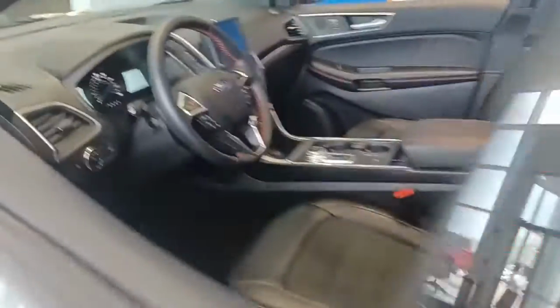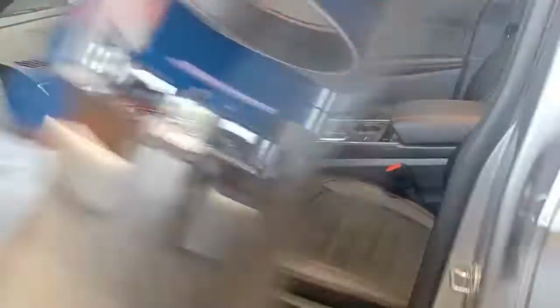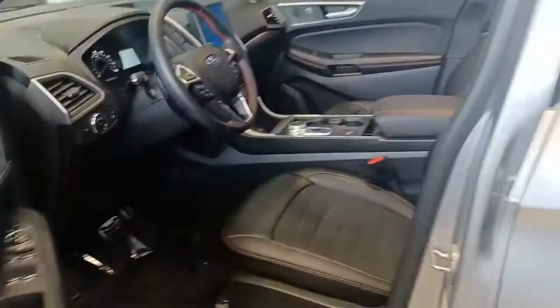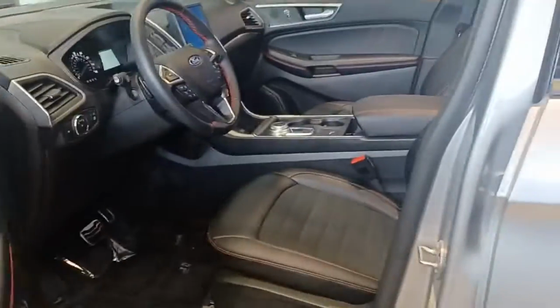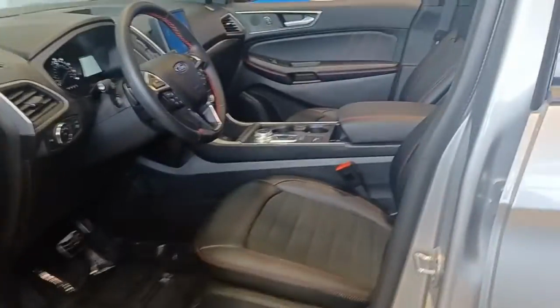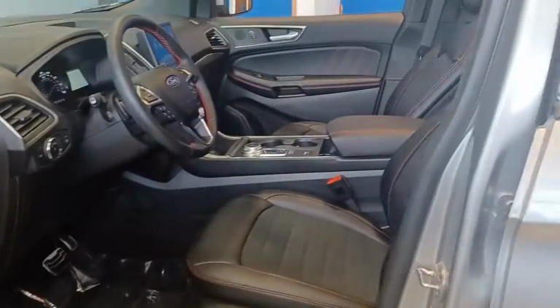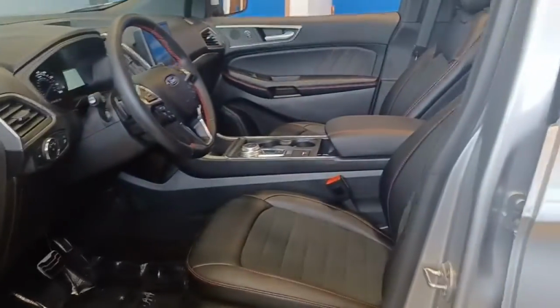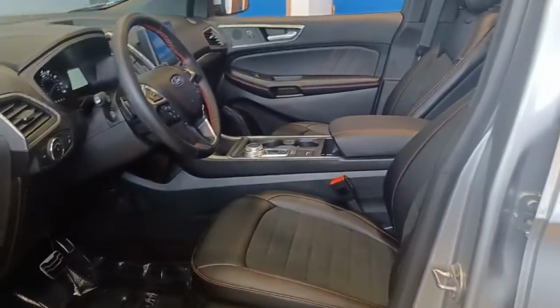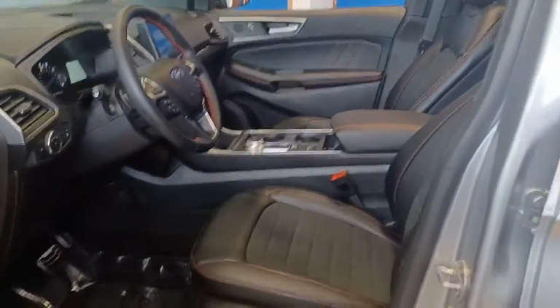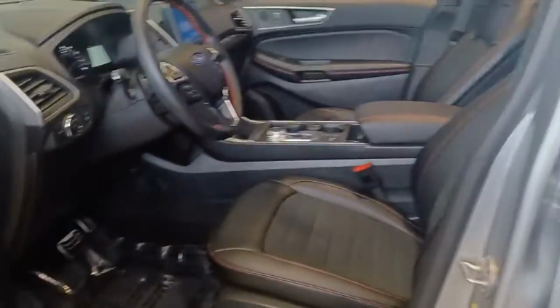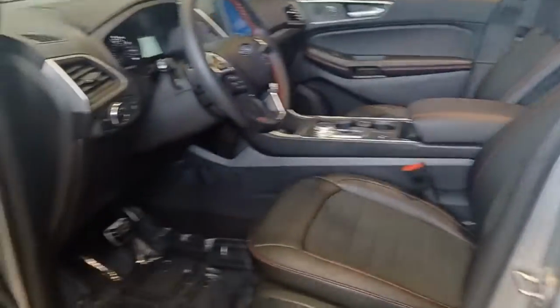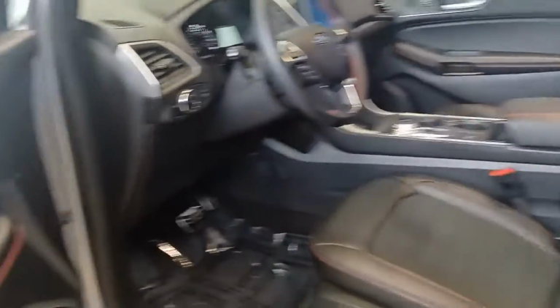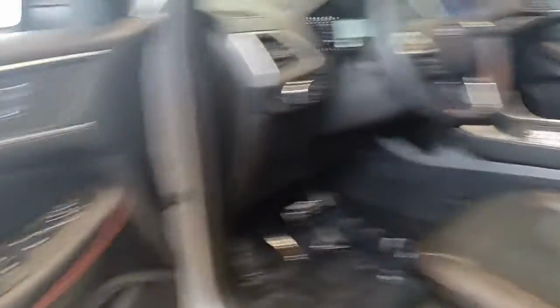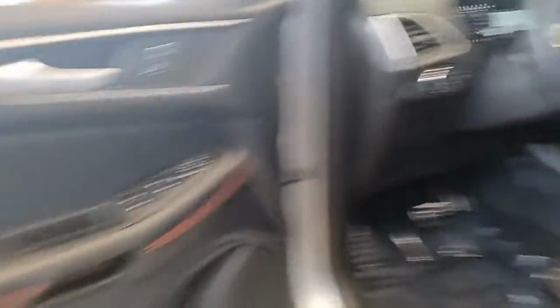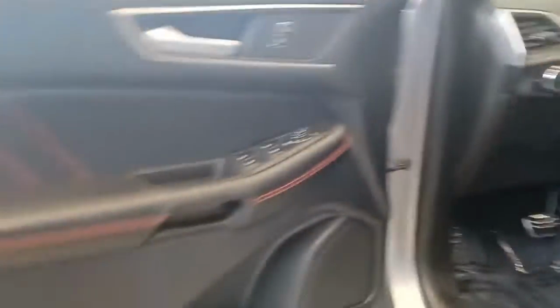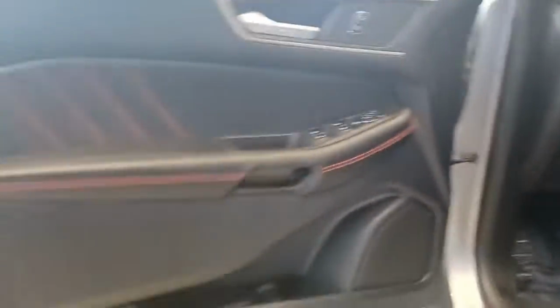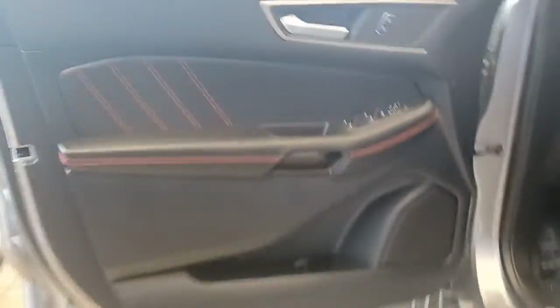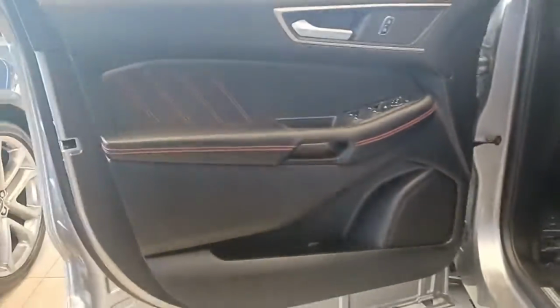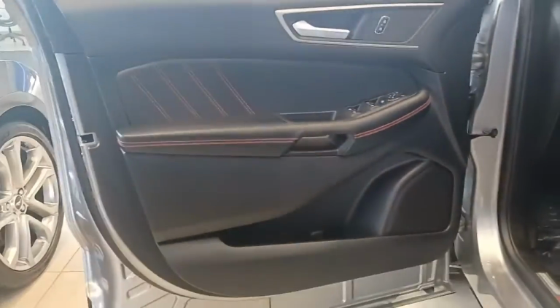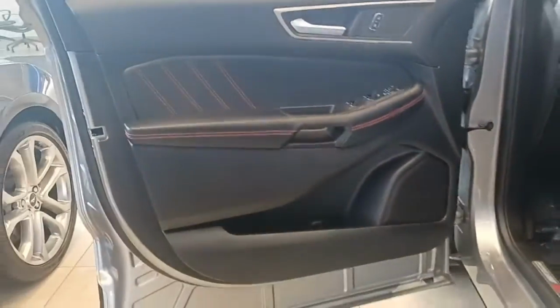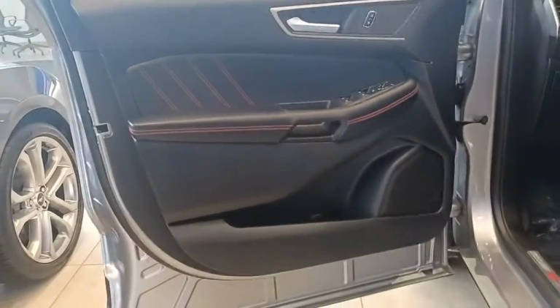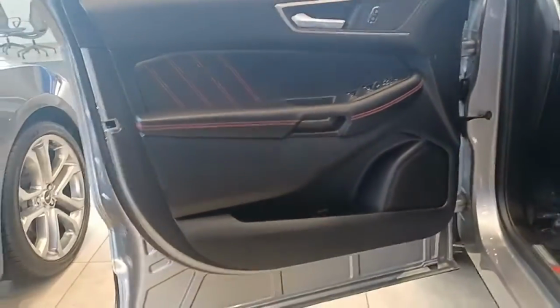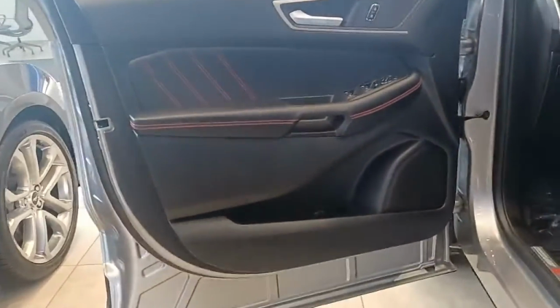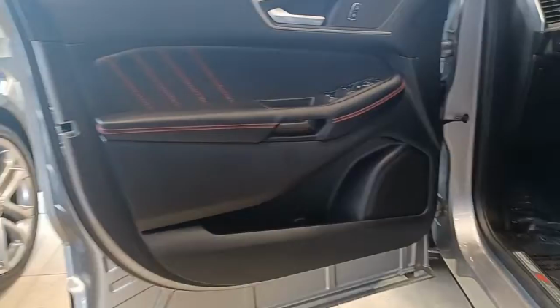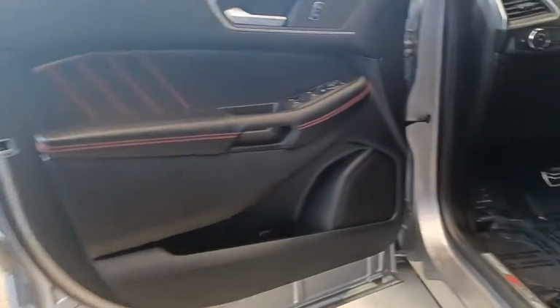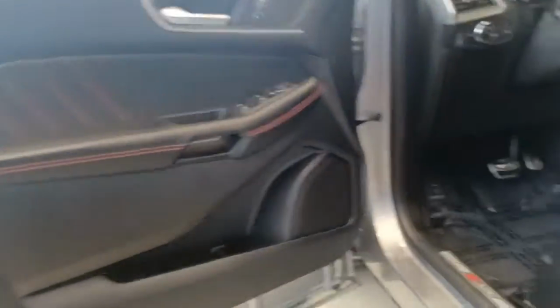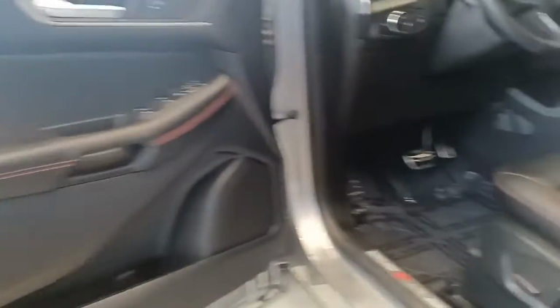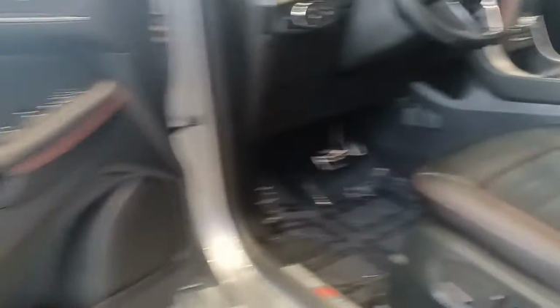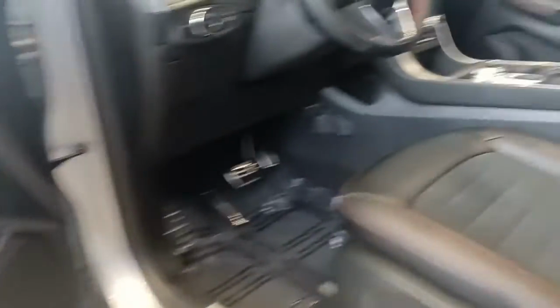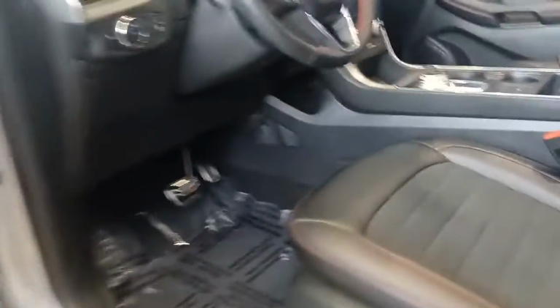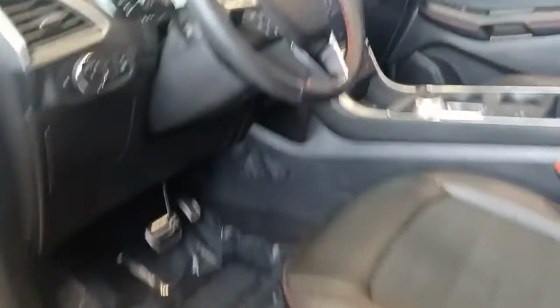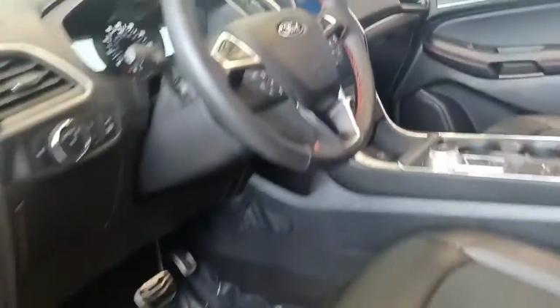Power liftgate, keyless start, remote engine start, heated mirrors, lane-keeping assist.